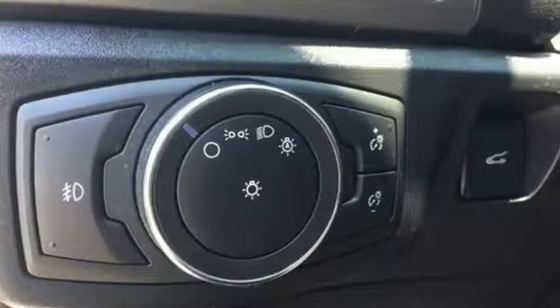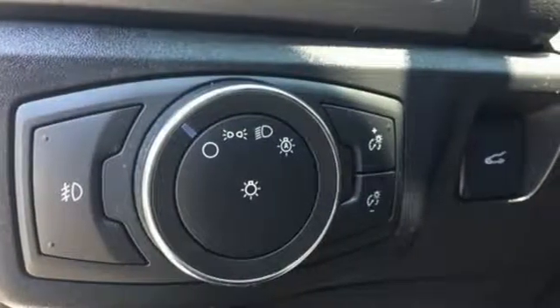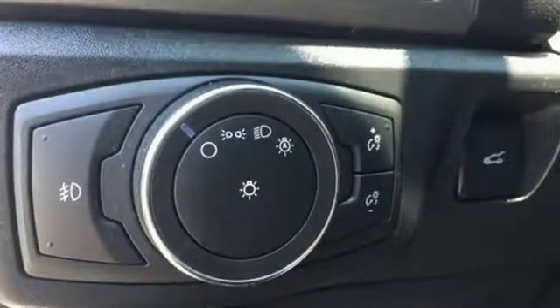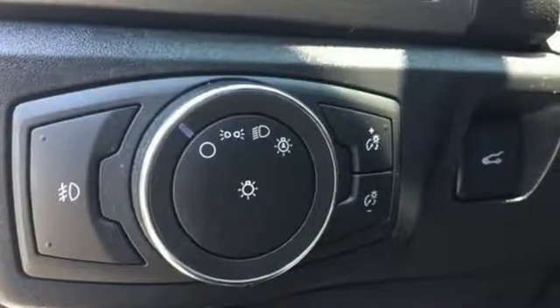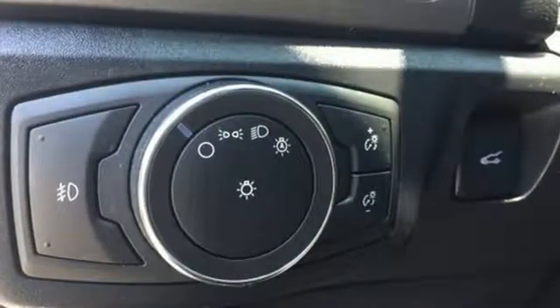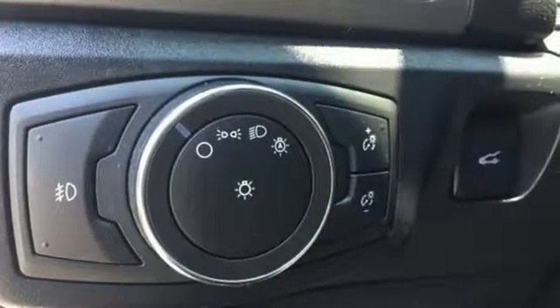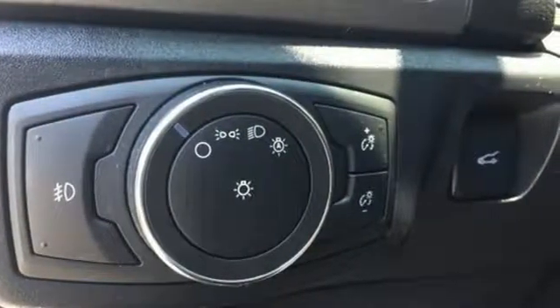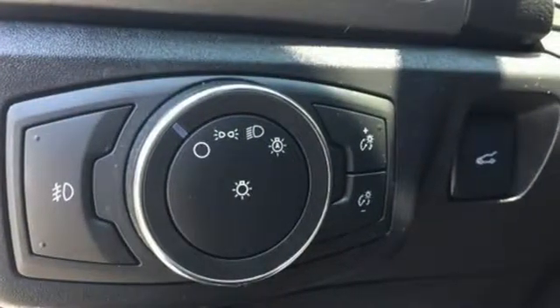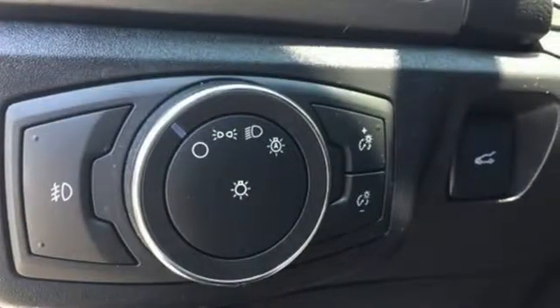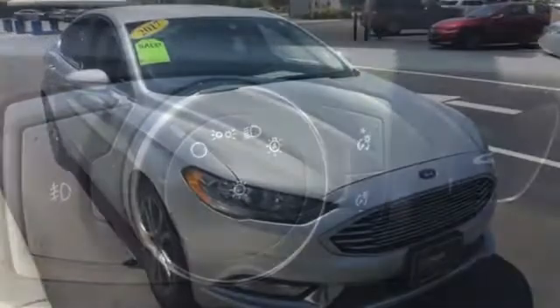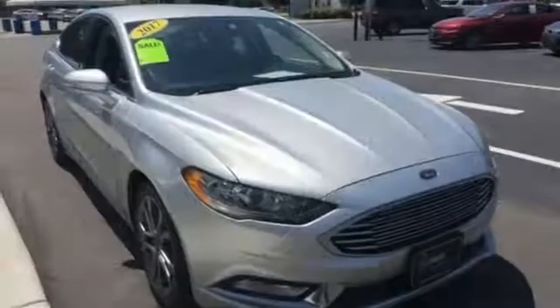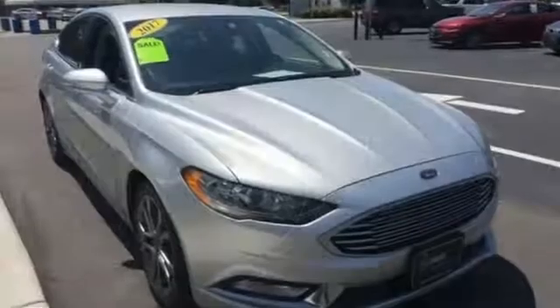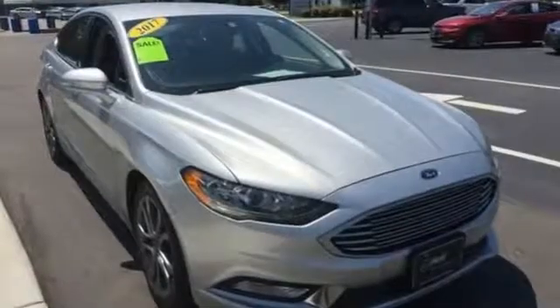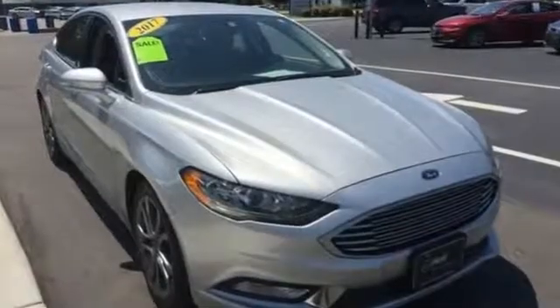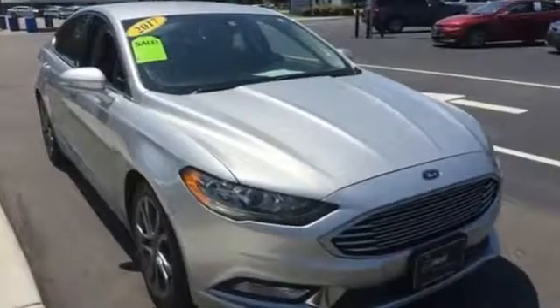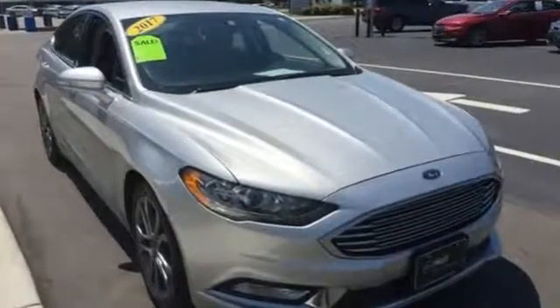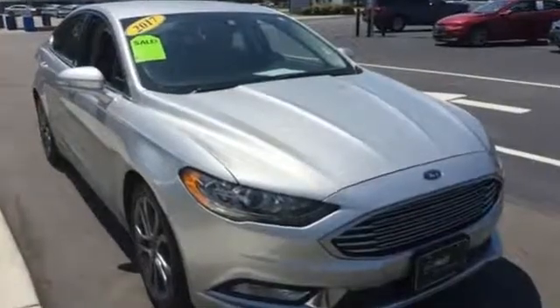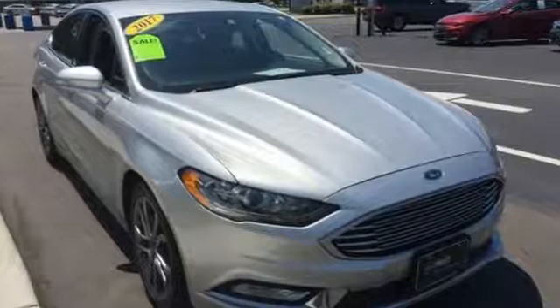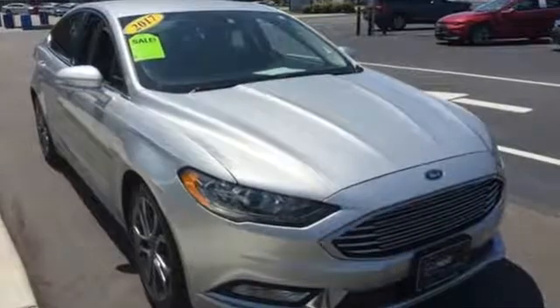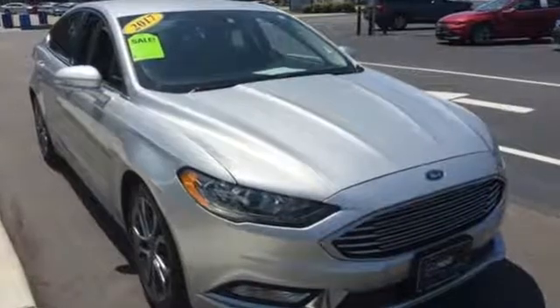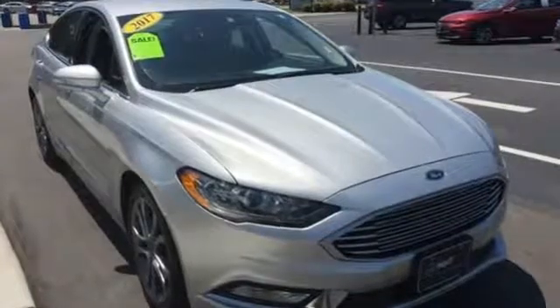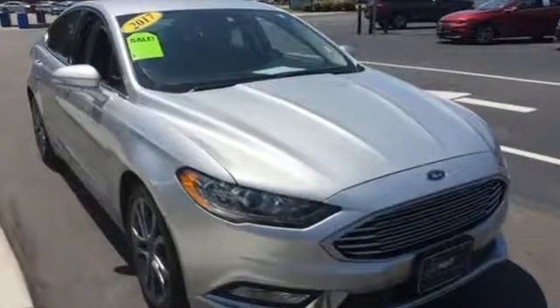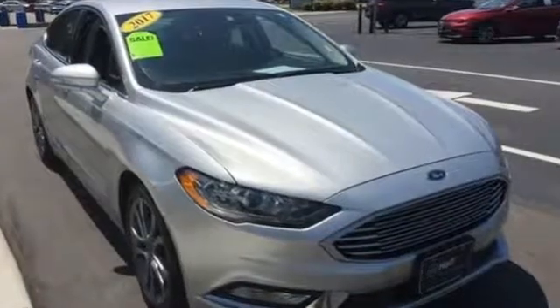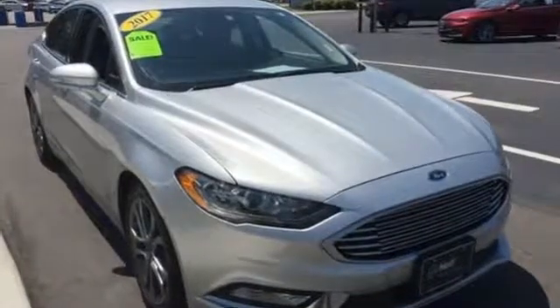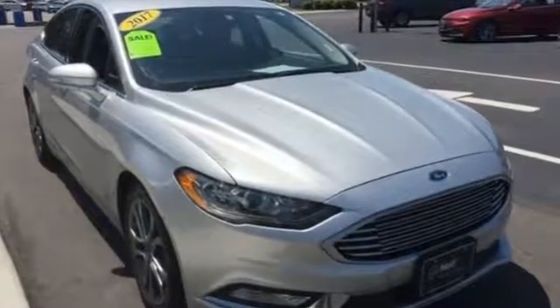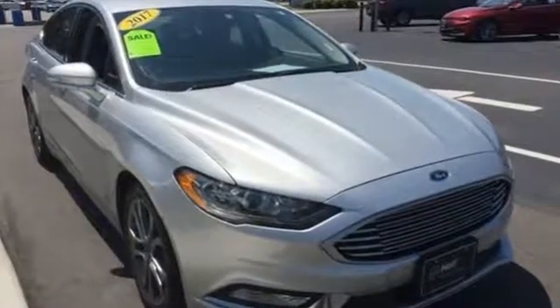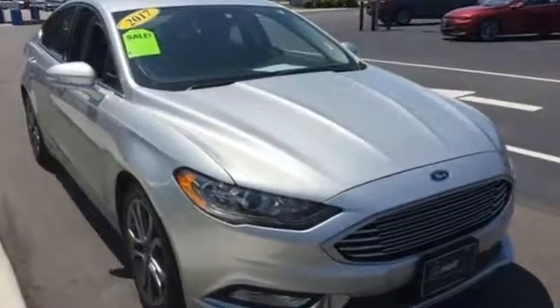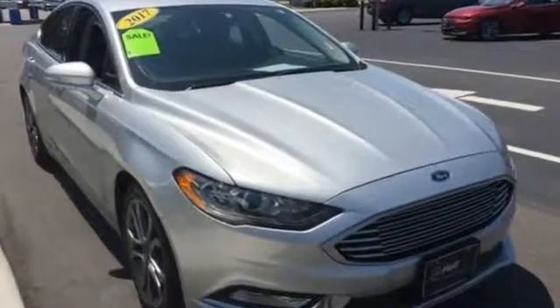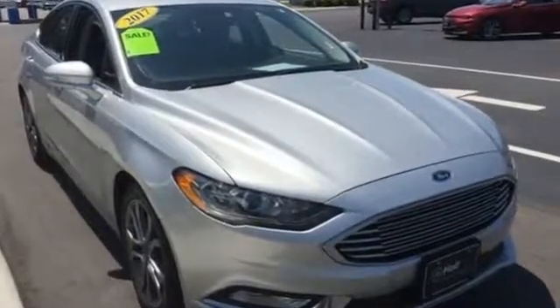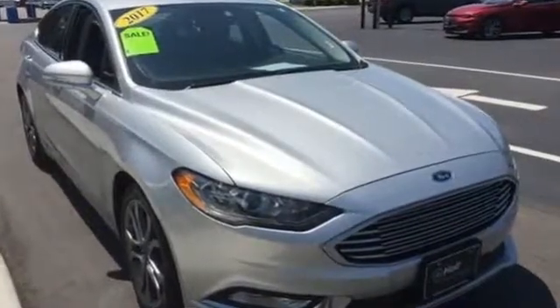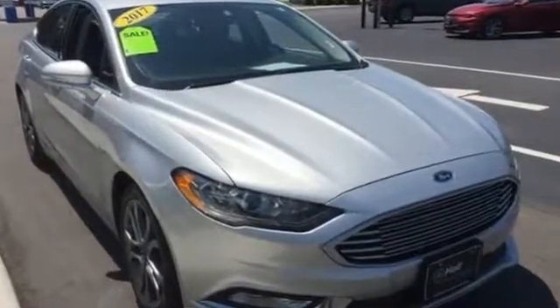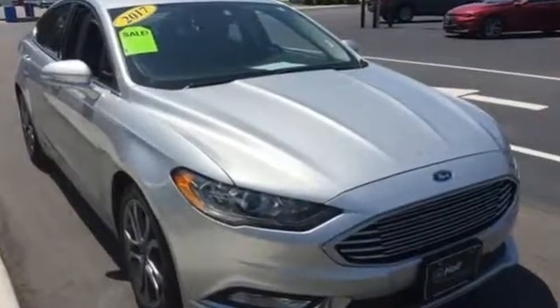Every generation has its Ford. This is yours. Driving is believing. Test drive it today.